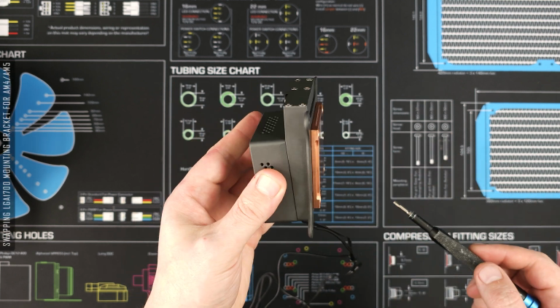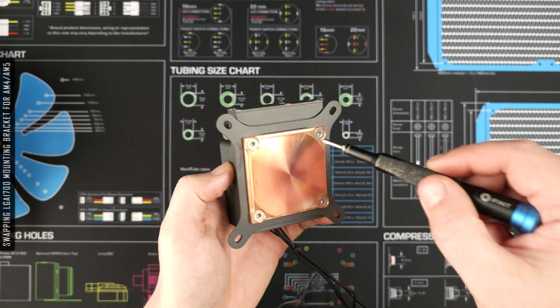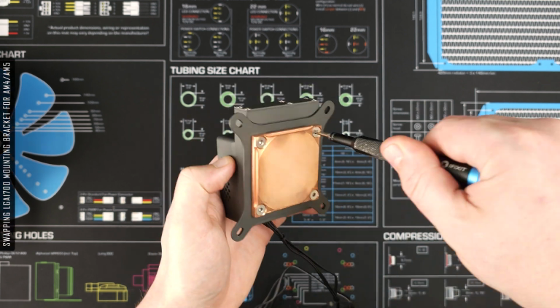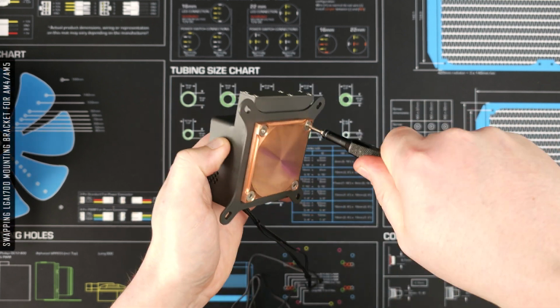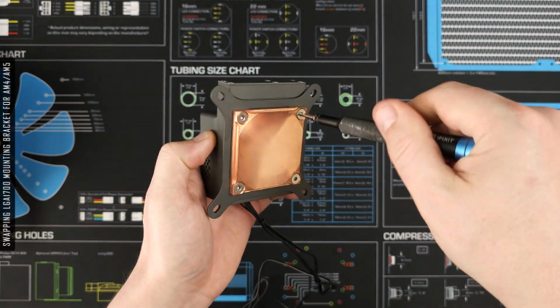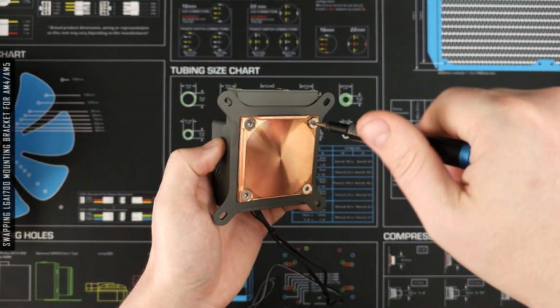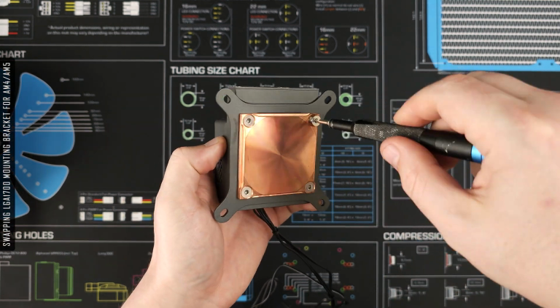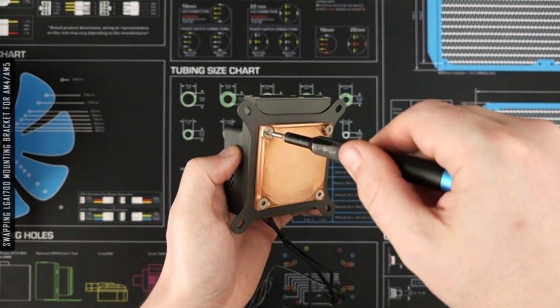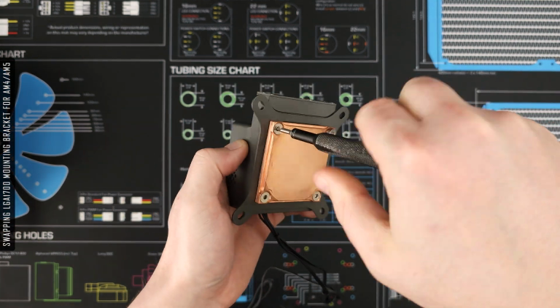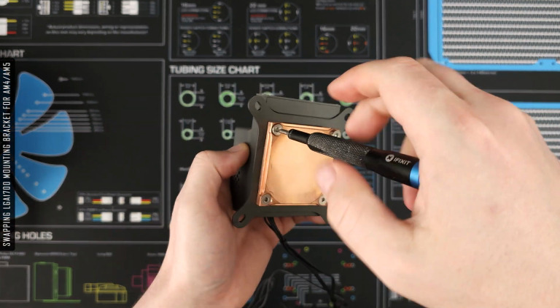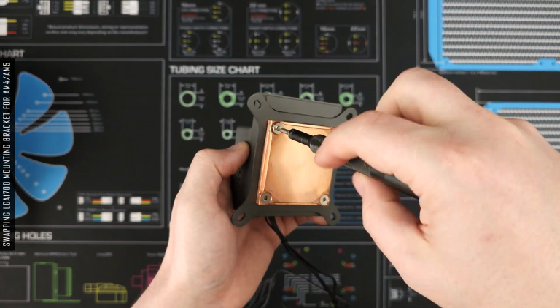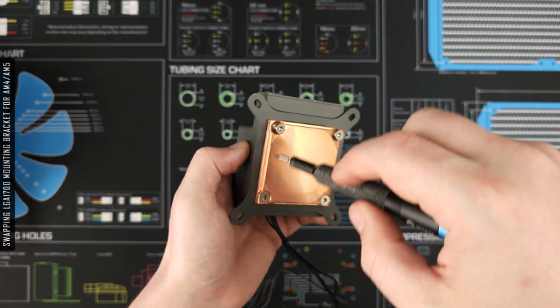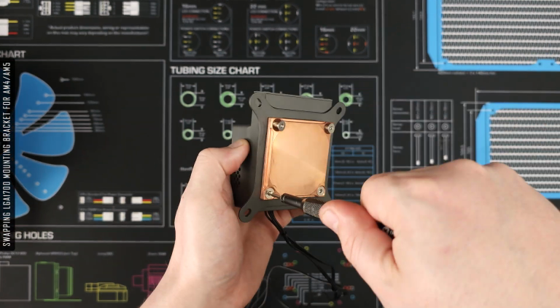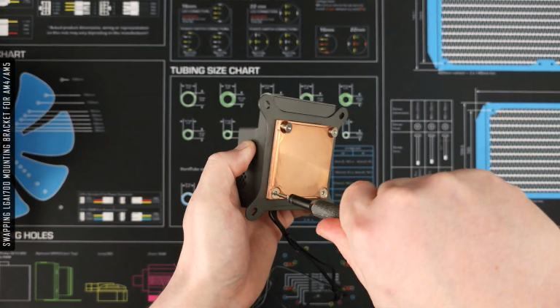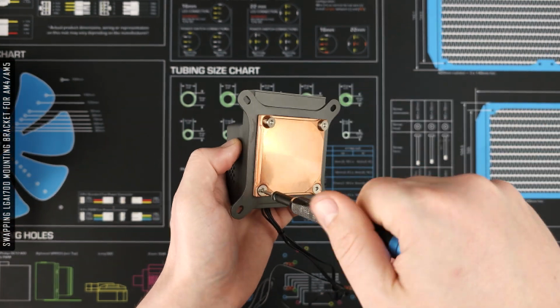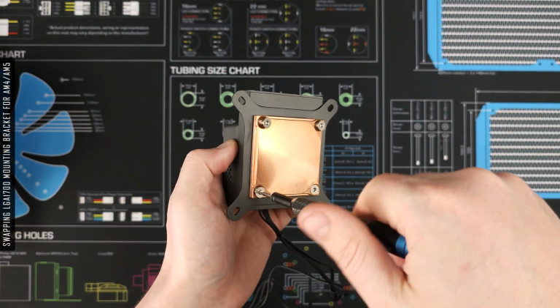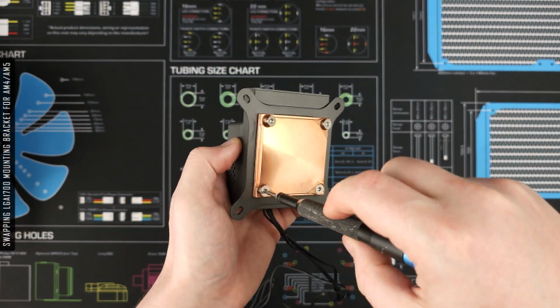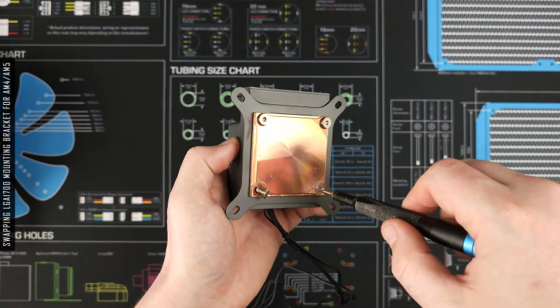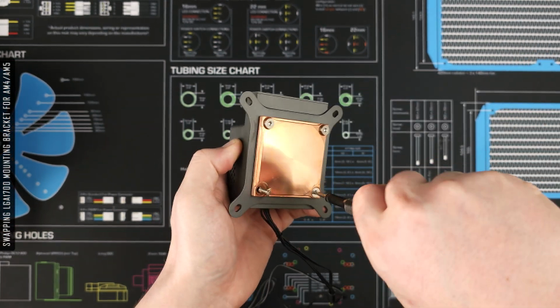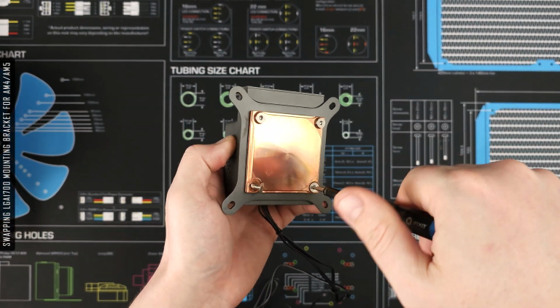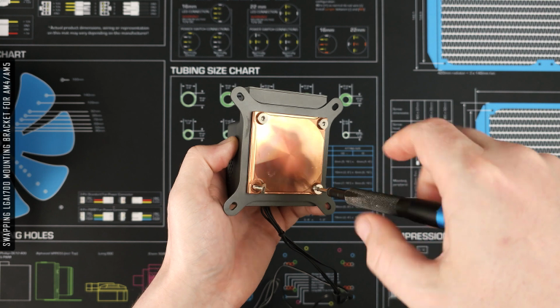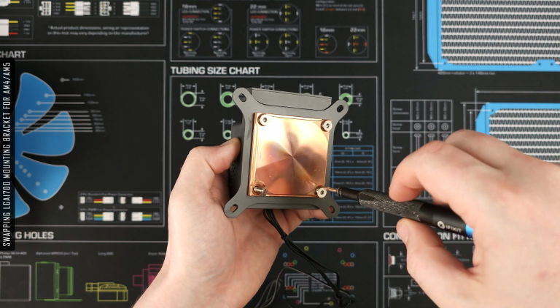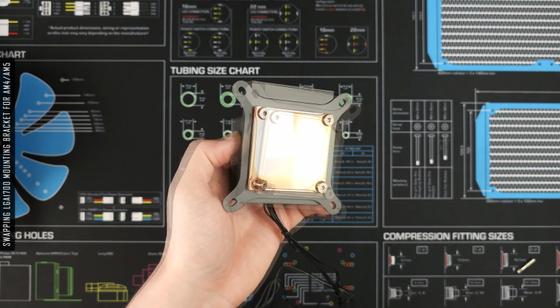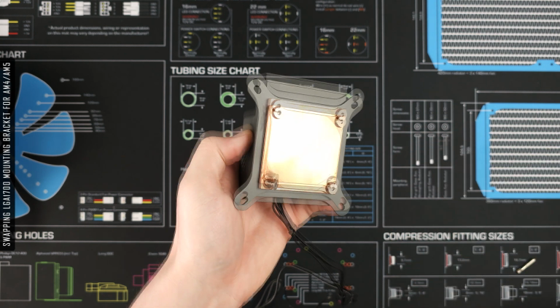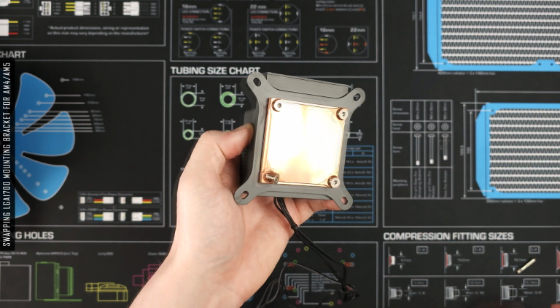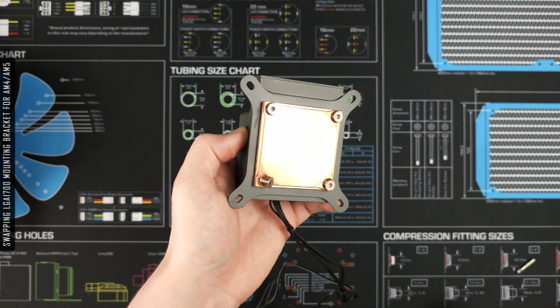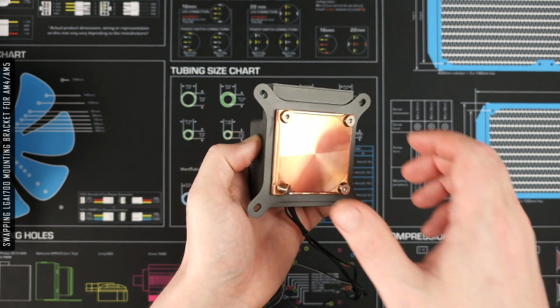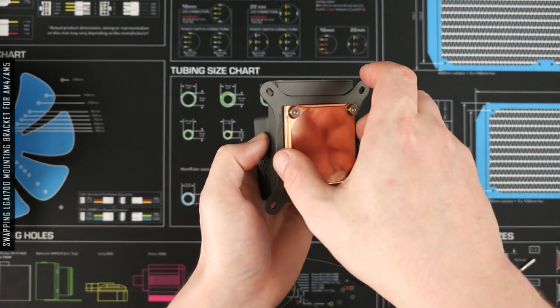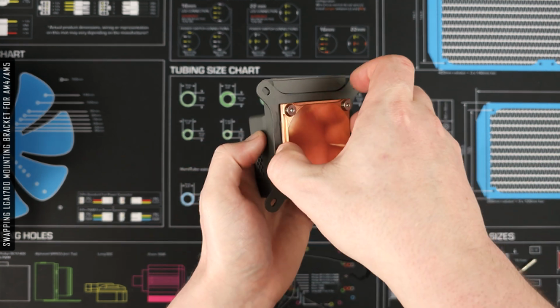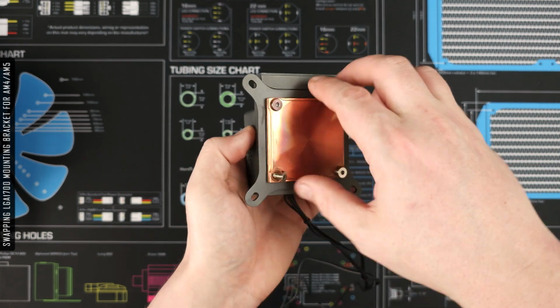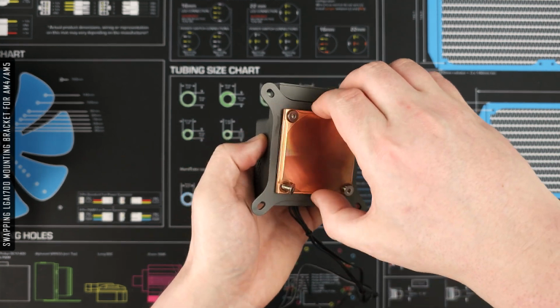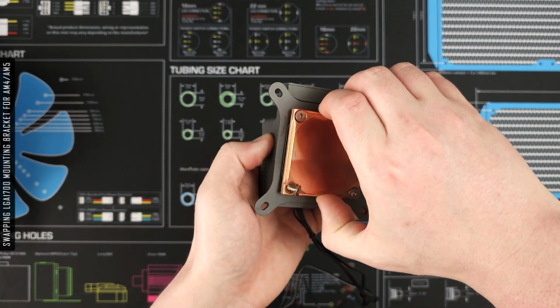Finally, here's how to change out the Lobo mounting bracket. Note that additional platform brackets will need to be purchased separately.